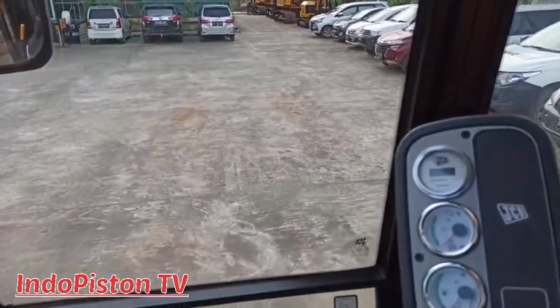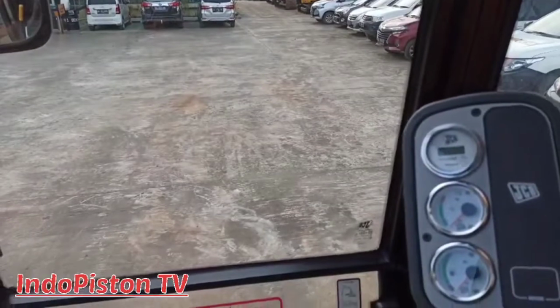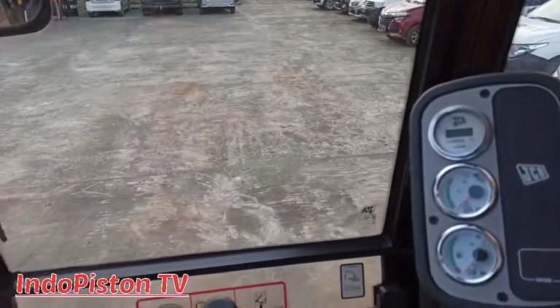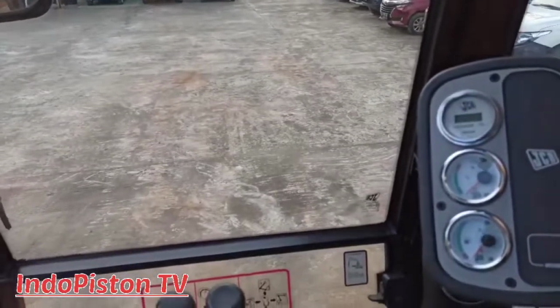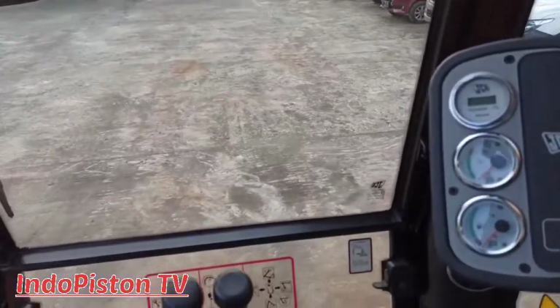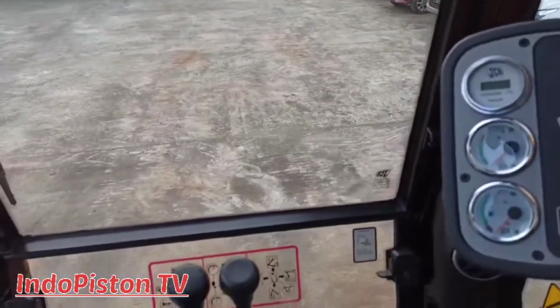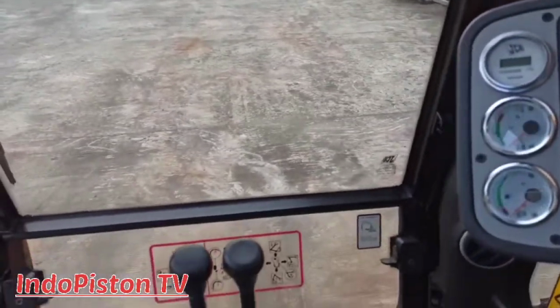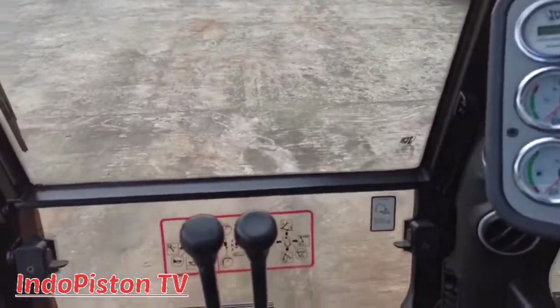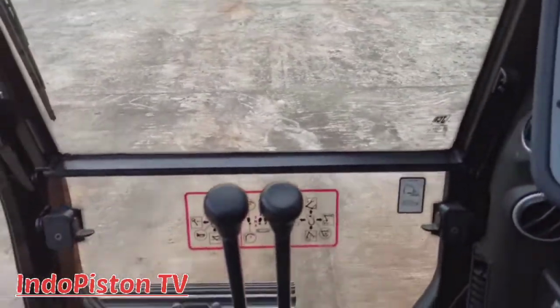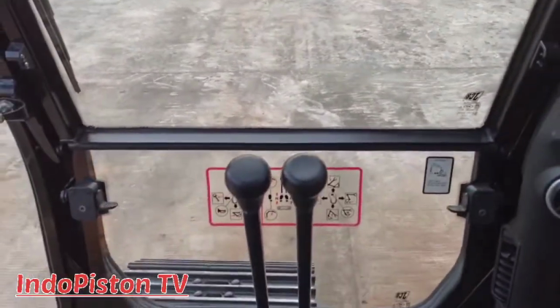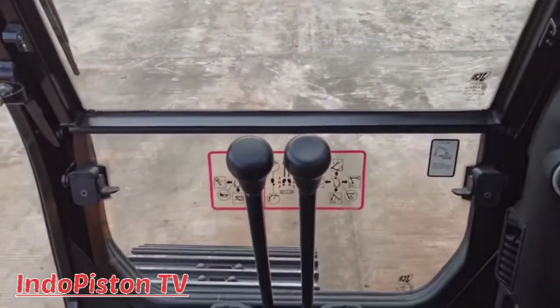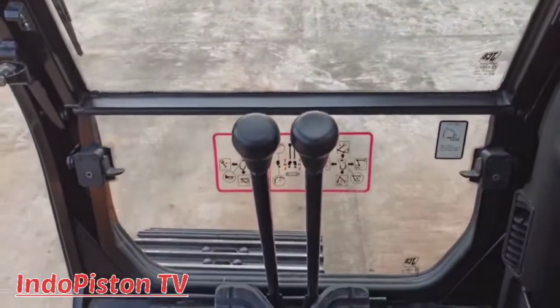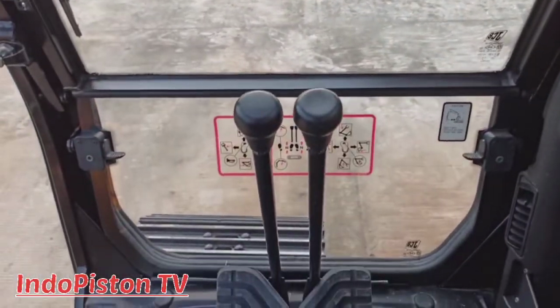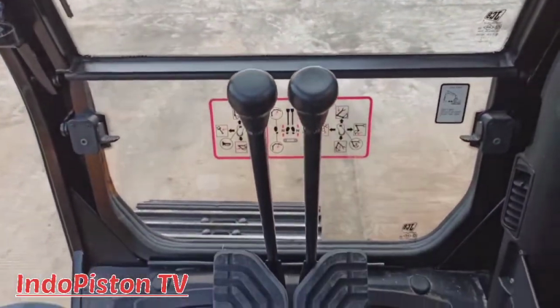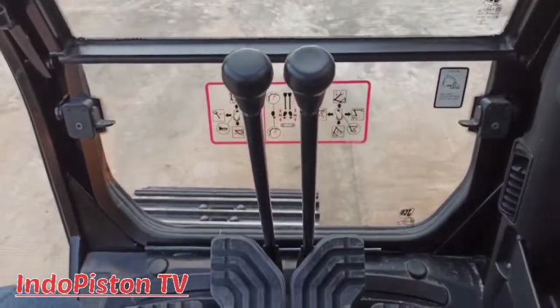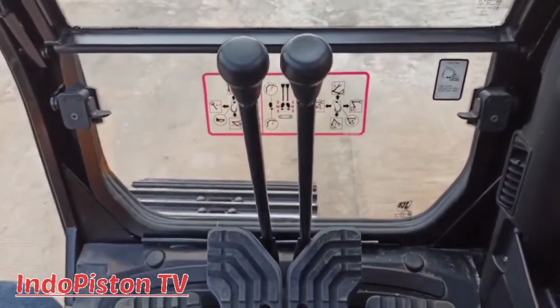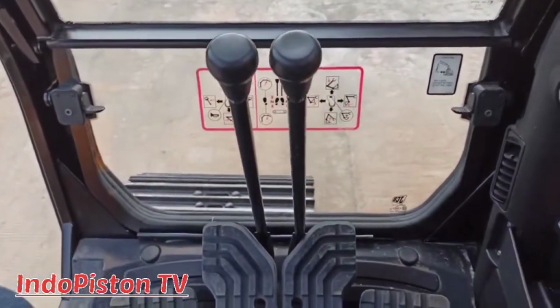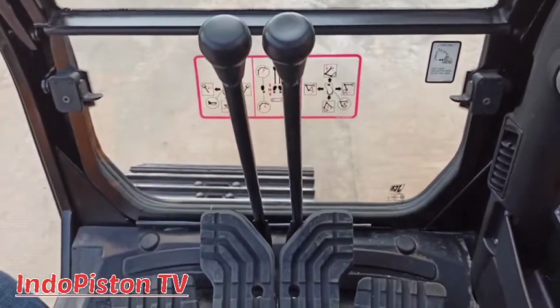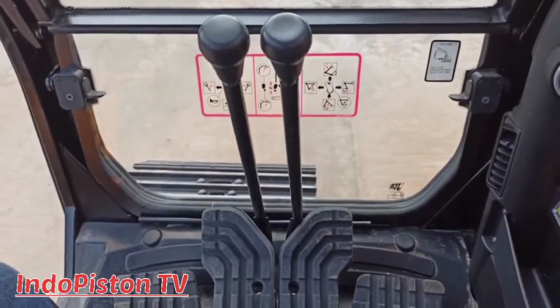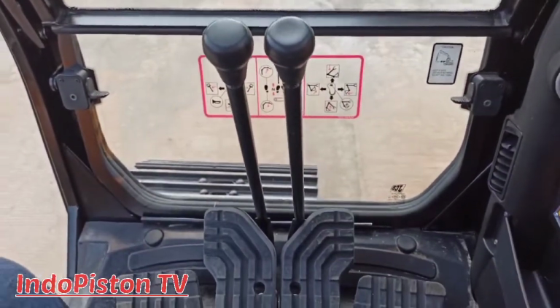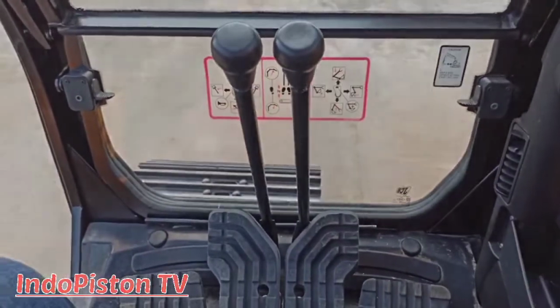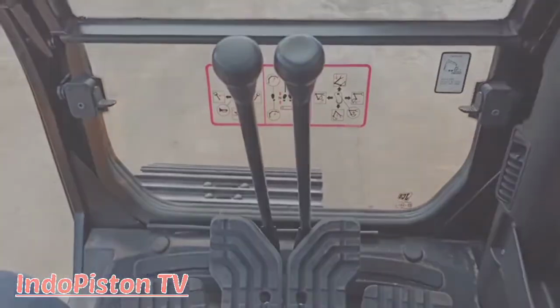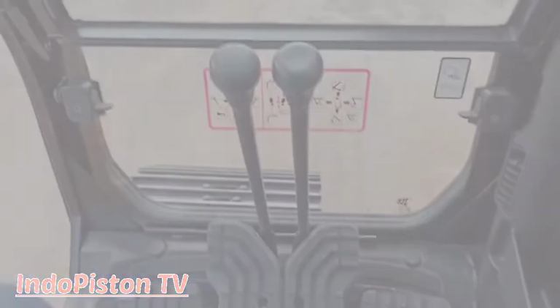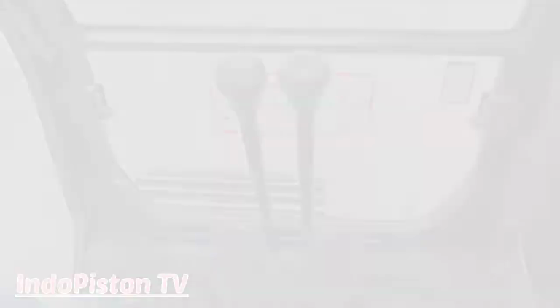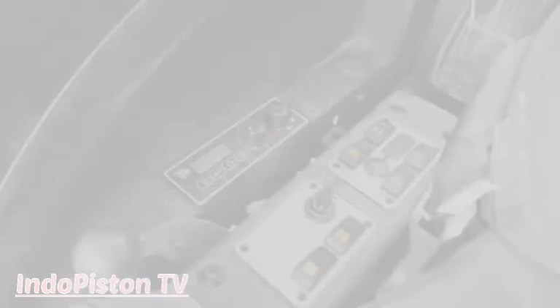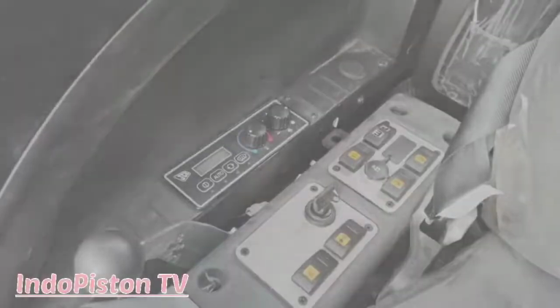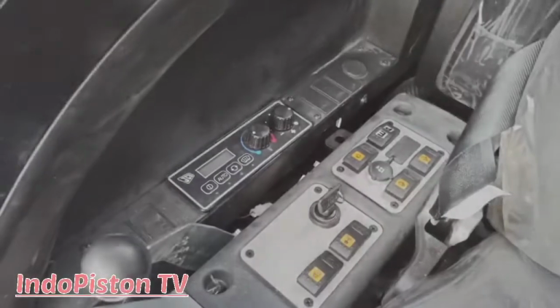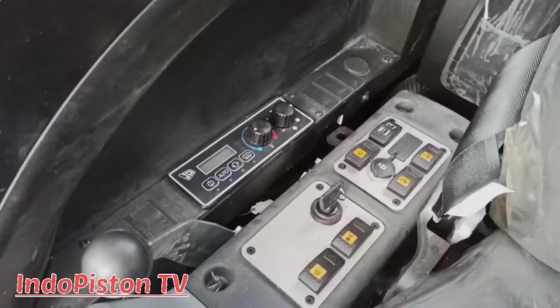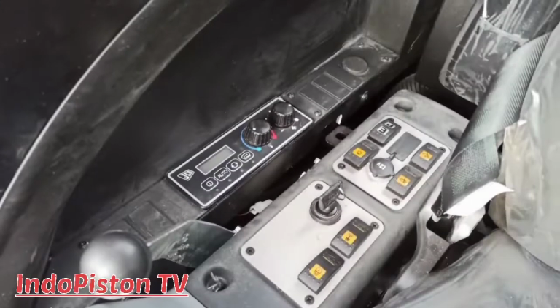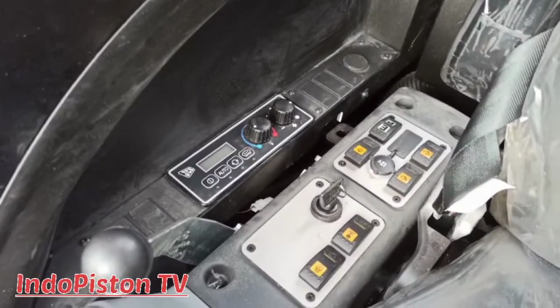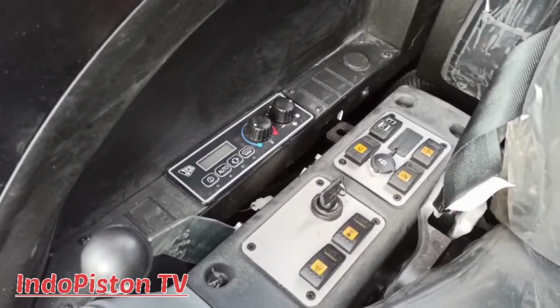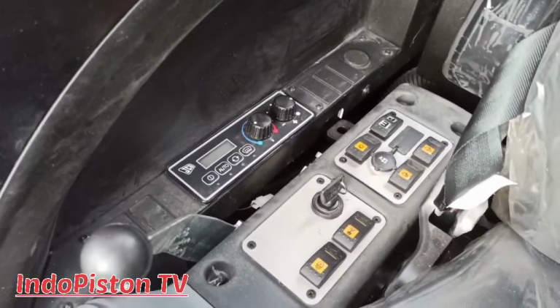Selanjutnya, di bawah juga ada panel glass yang juga bisa dibuka ya.